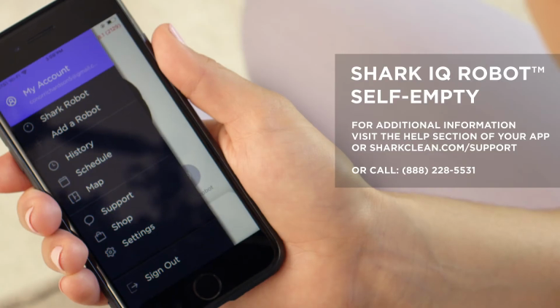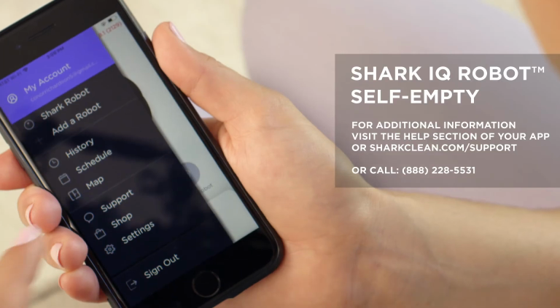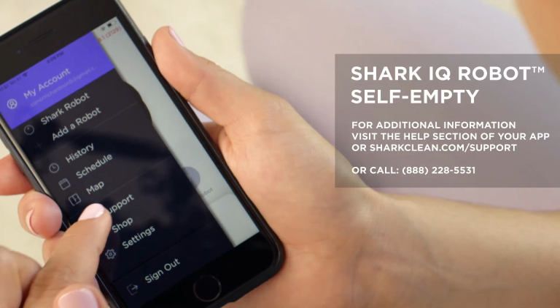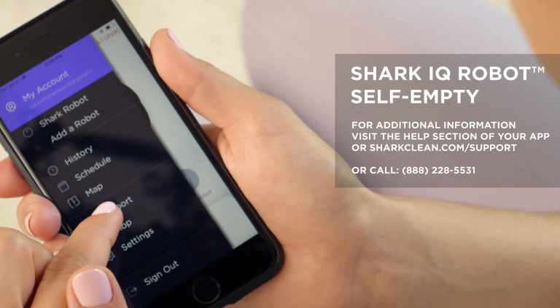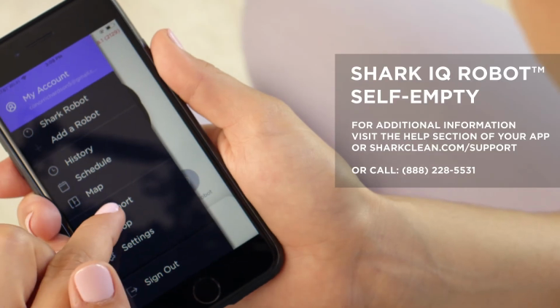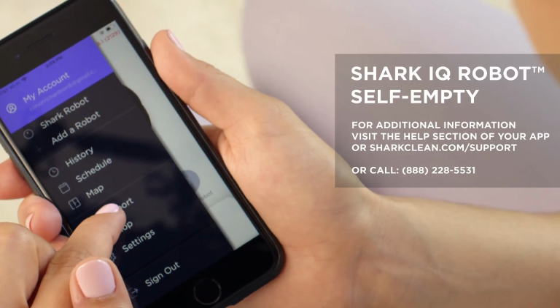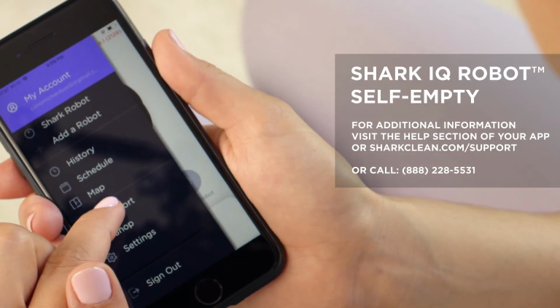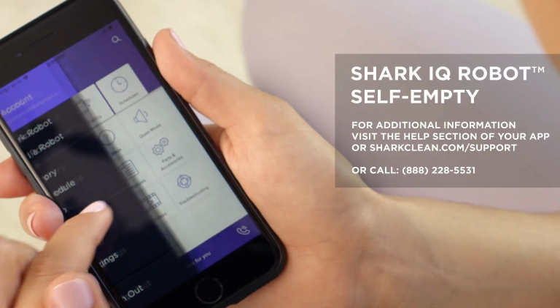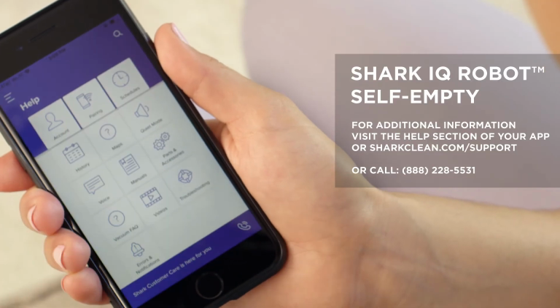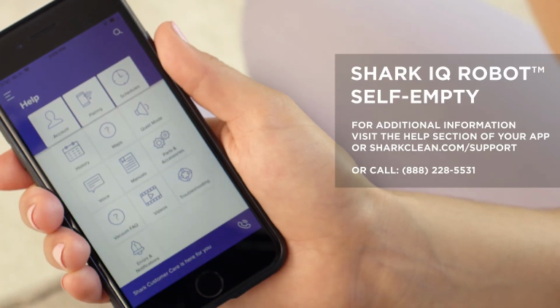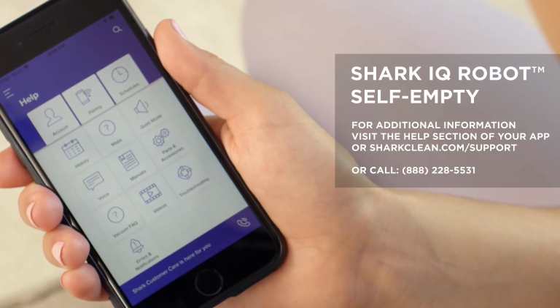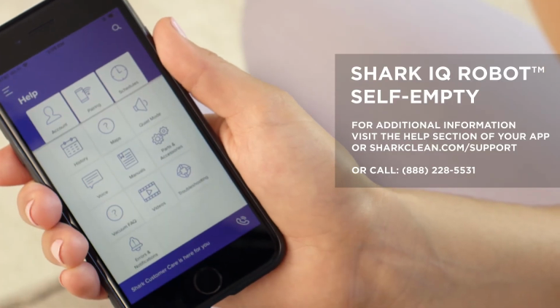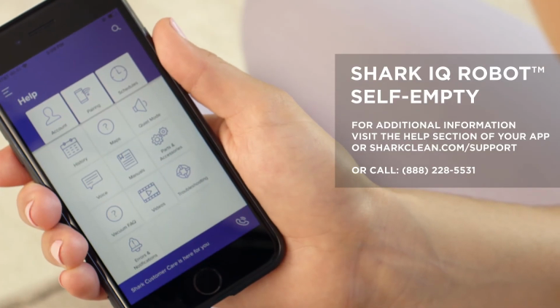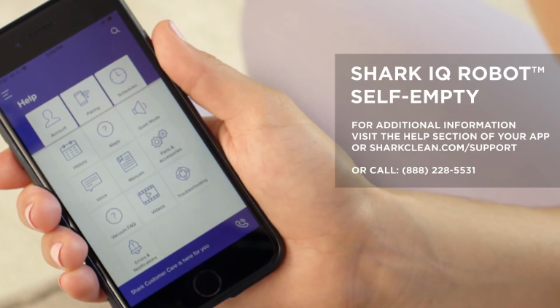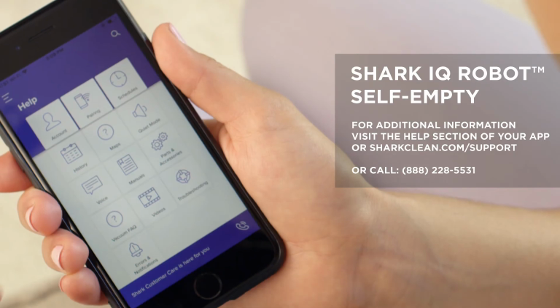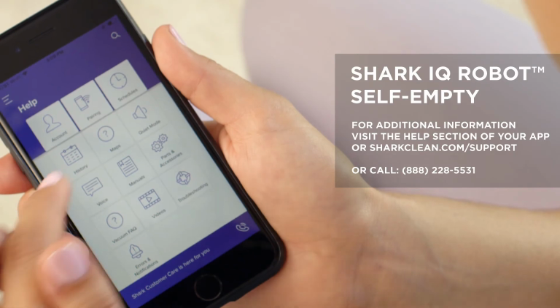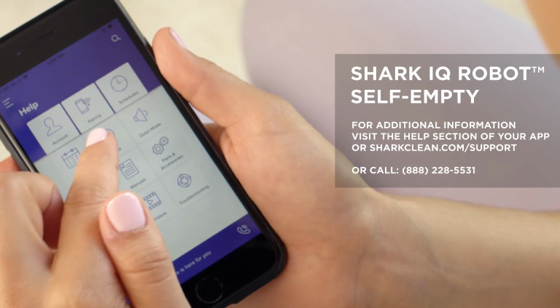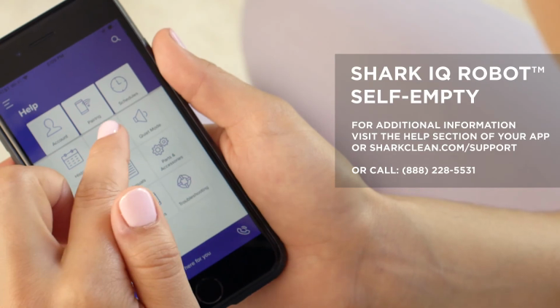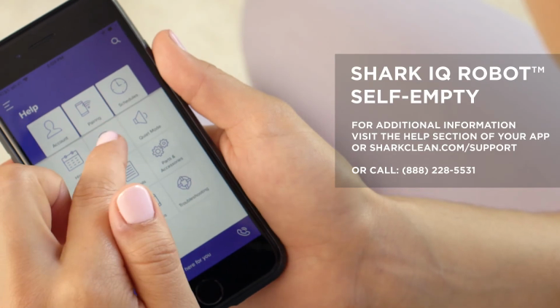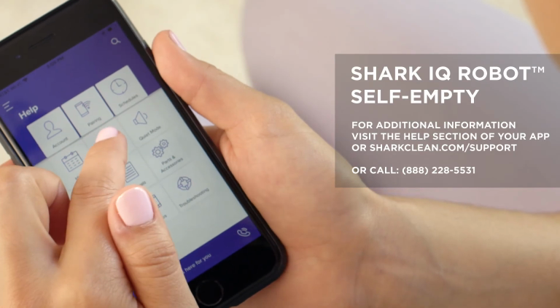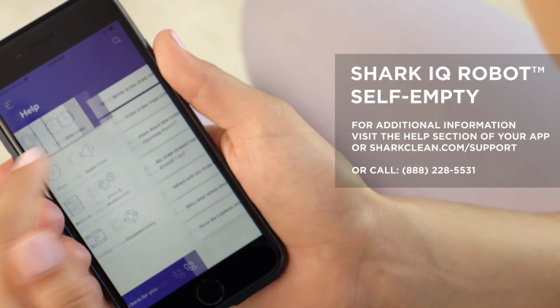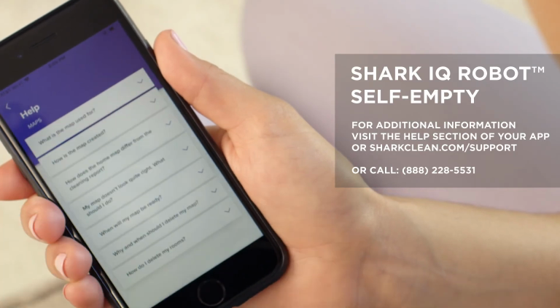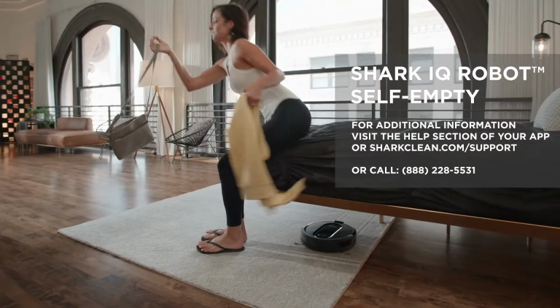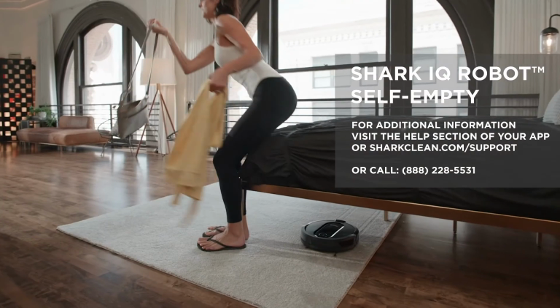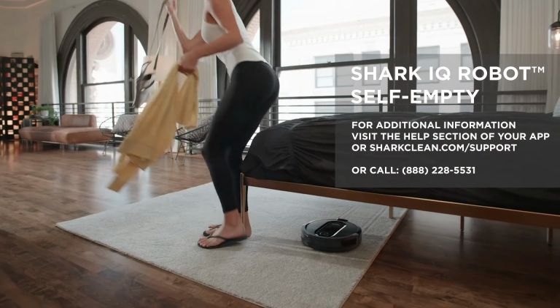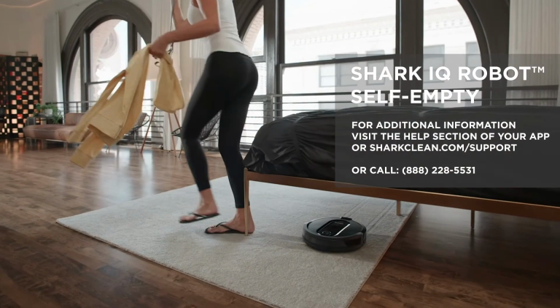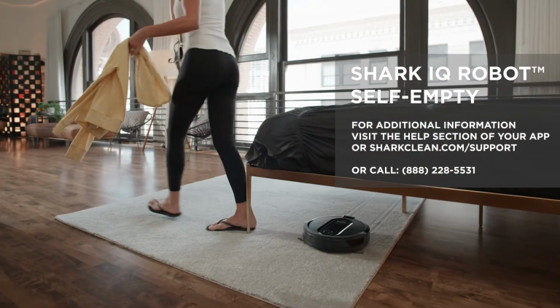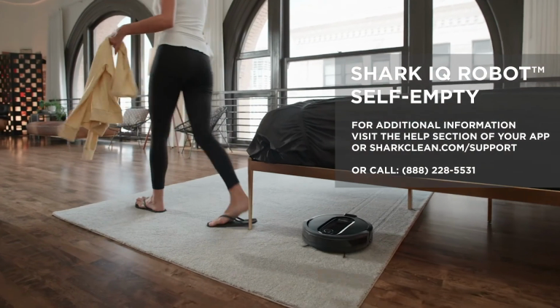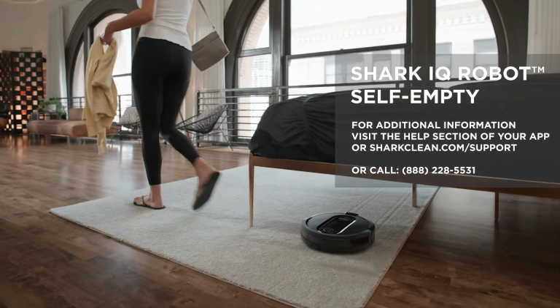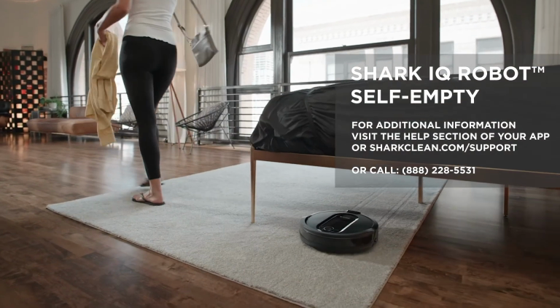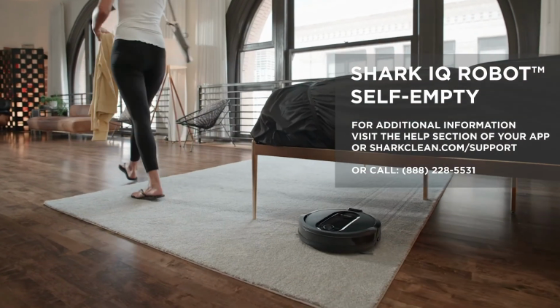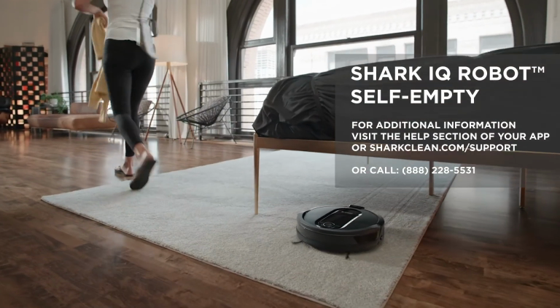For additional information, please visit the Help section of your app or sharkclean.com/support.